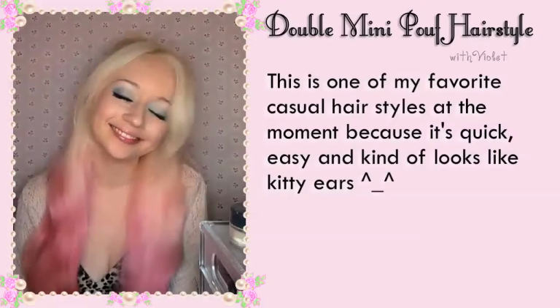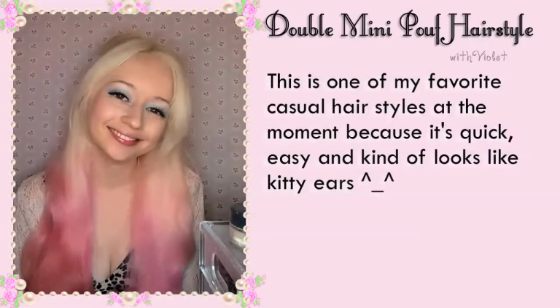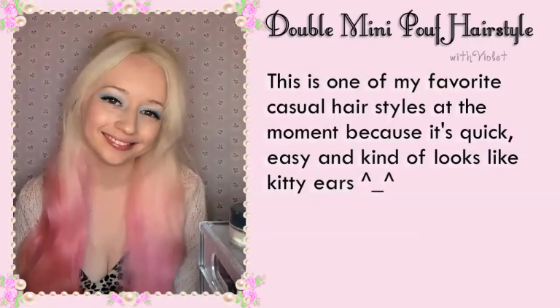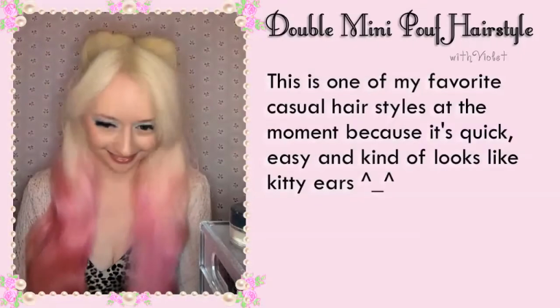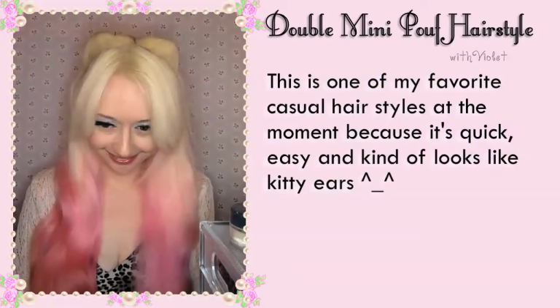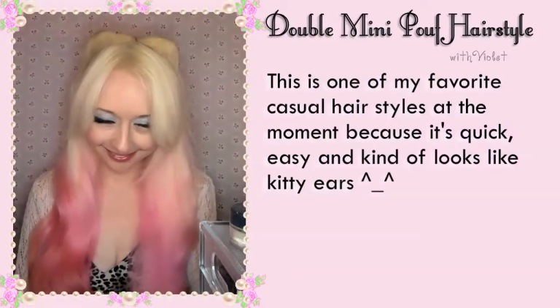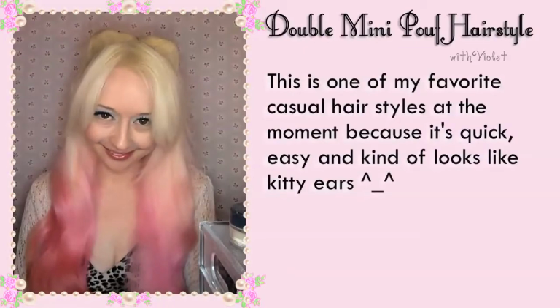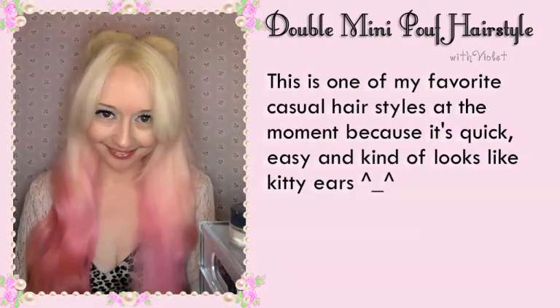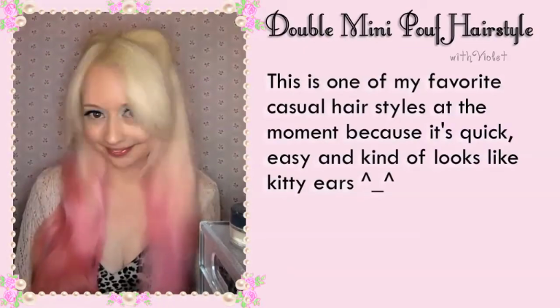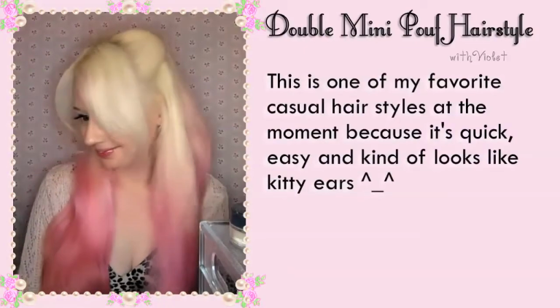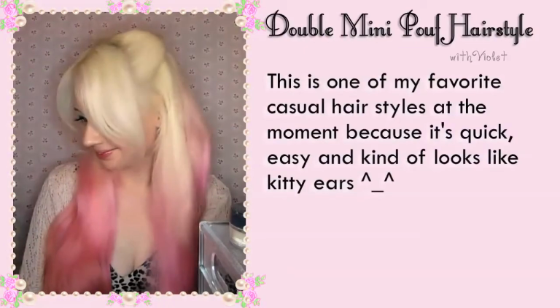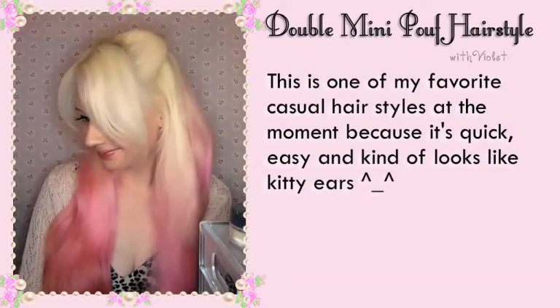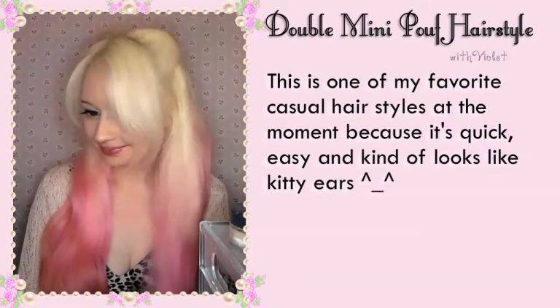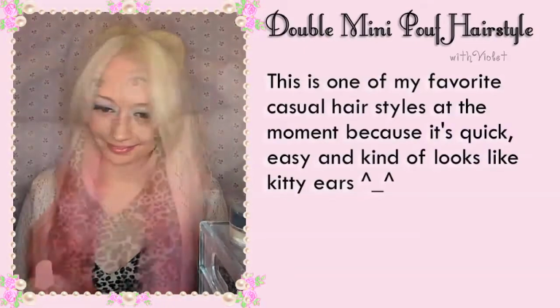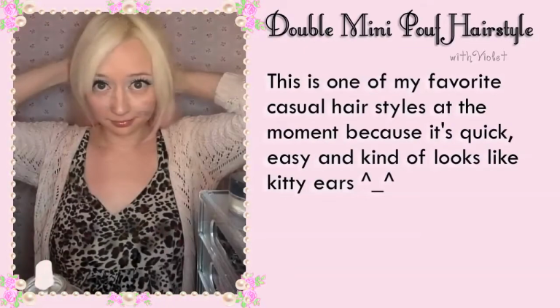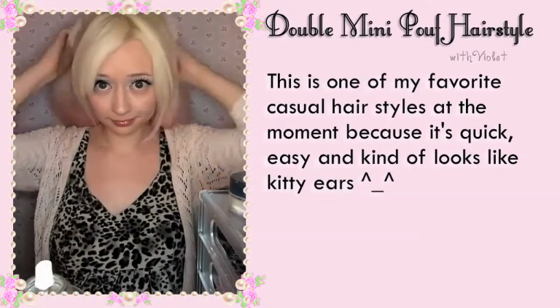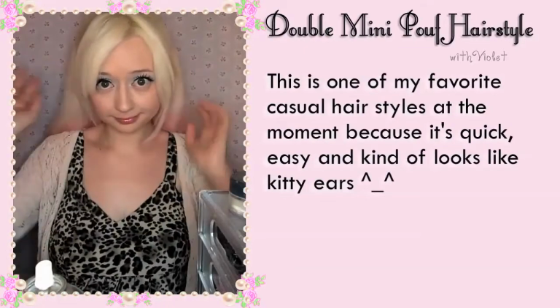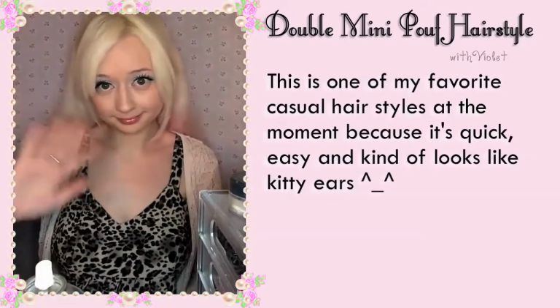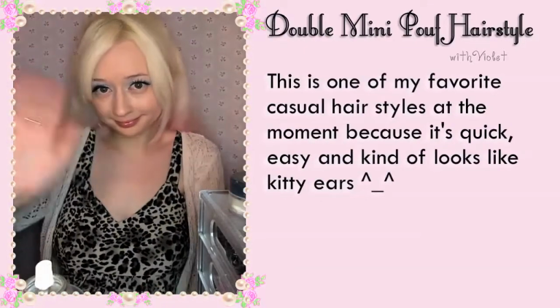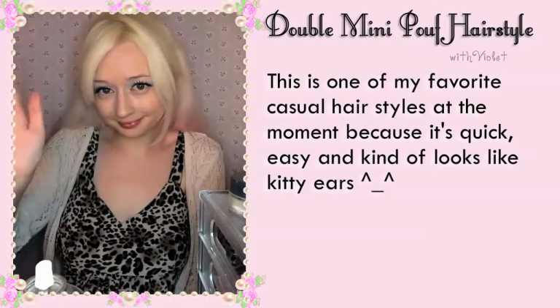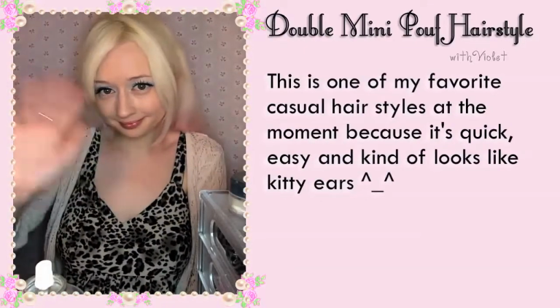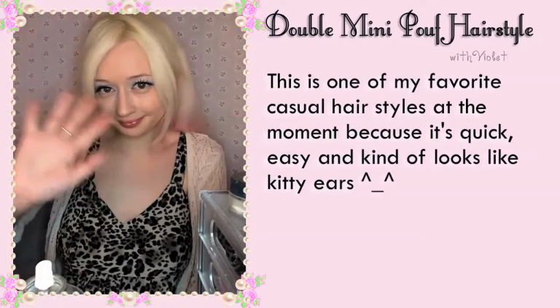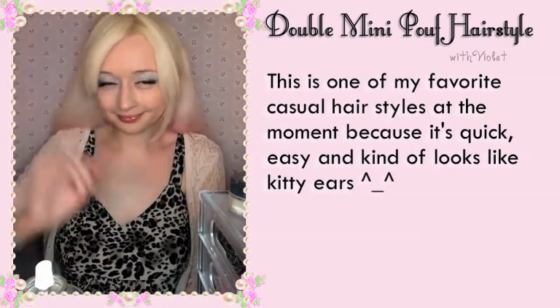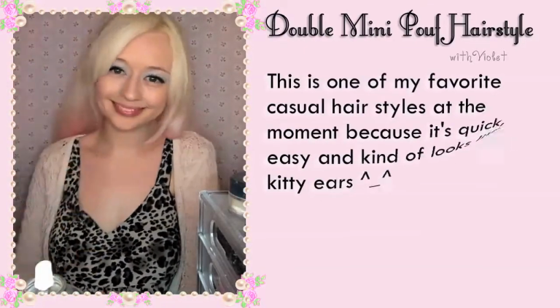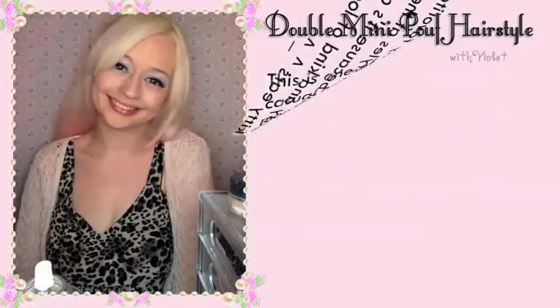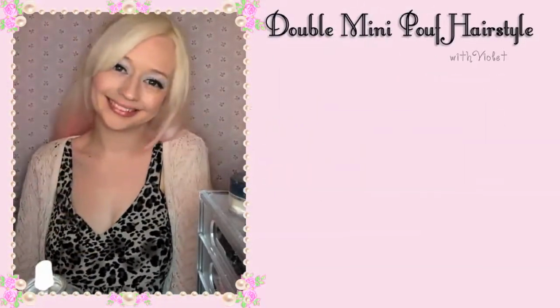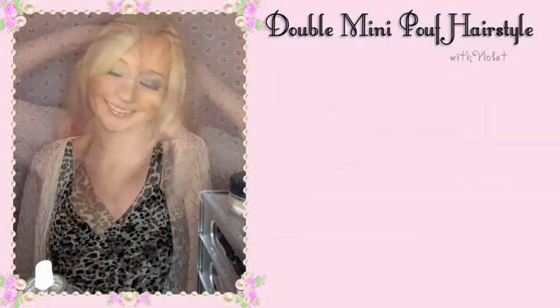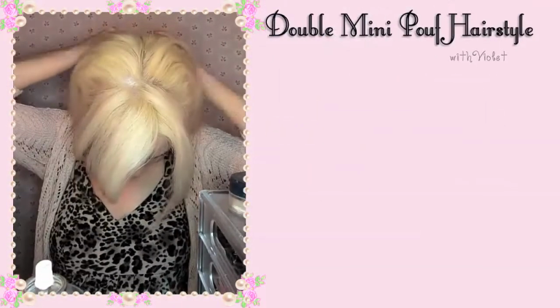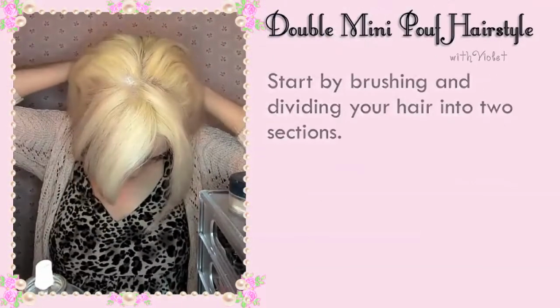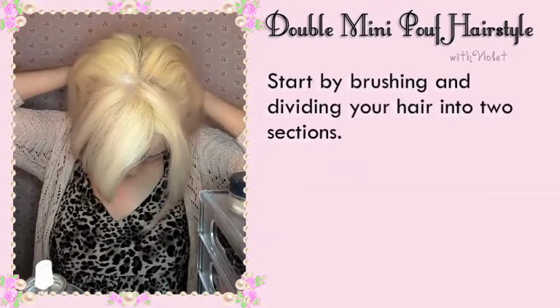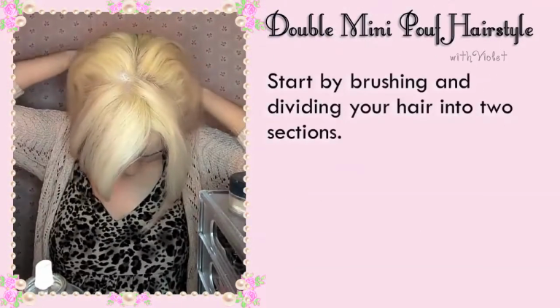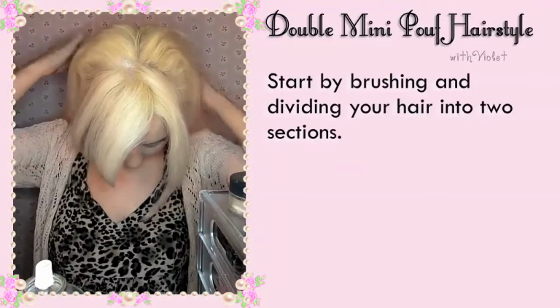Hi everyone! This is one of my favourite casual hair styles at the moment because it's quick, easy and it kind of looks like kitty ears.